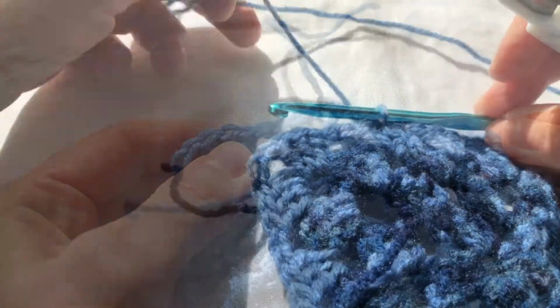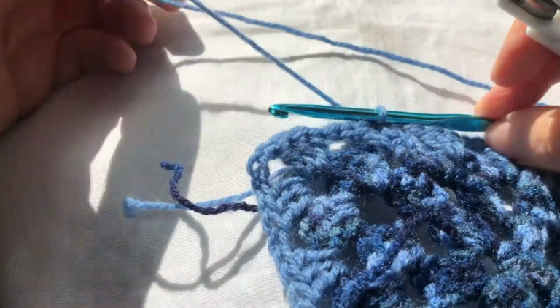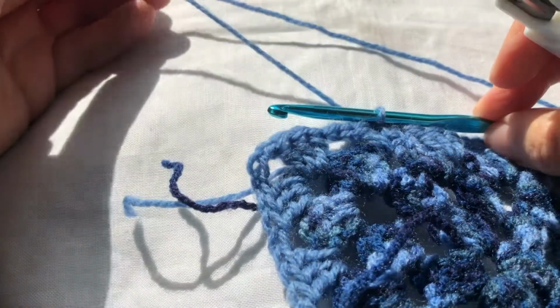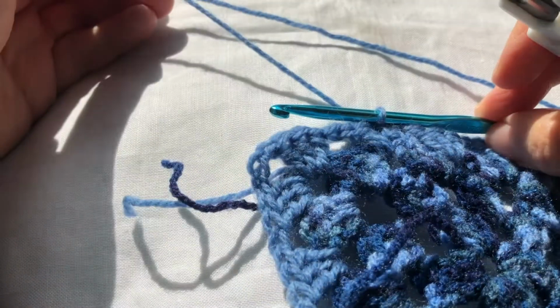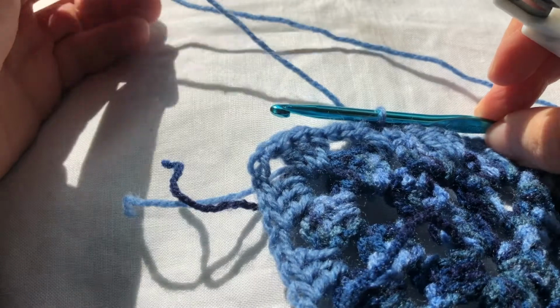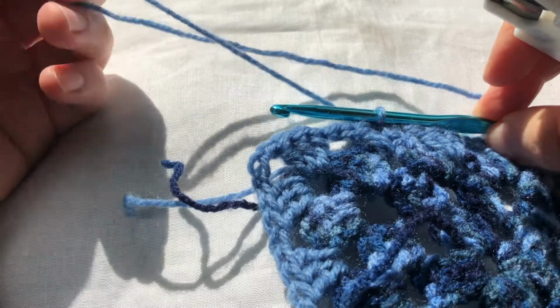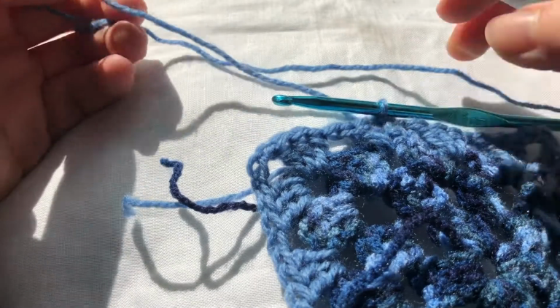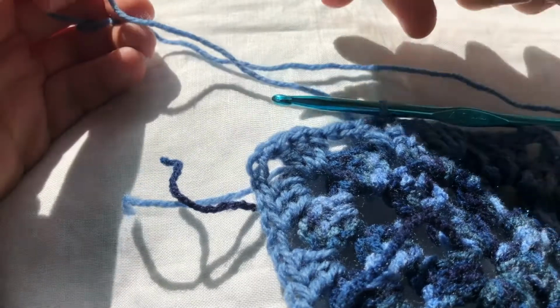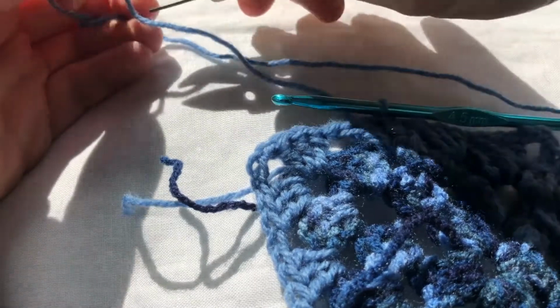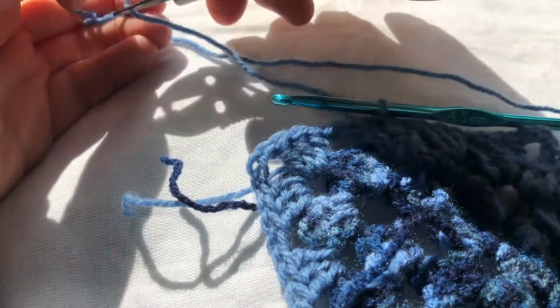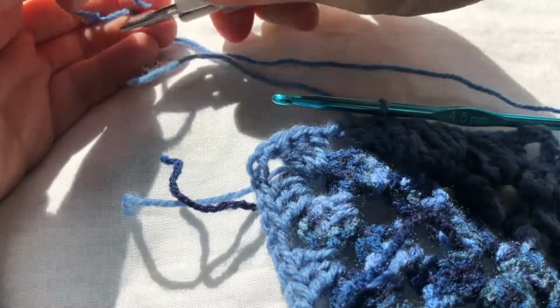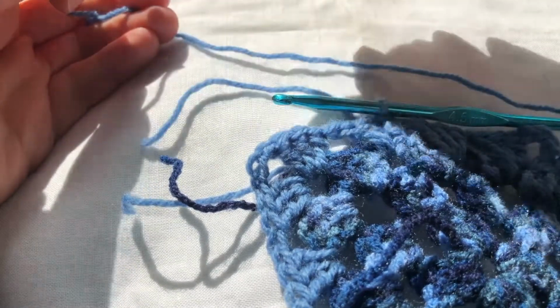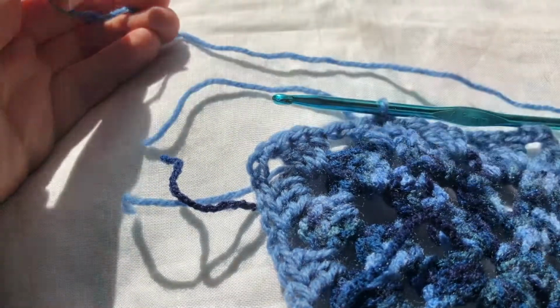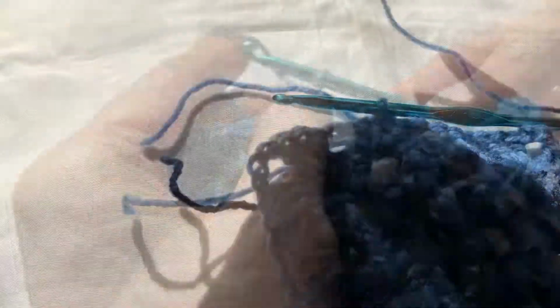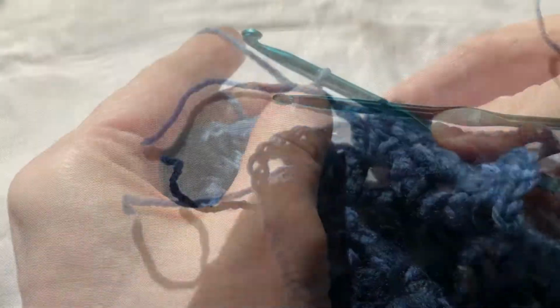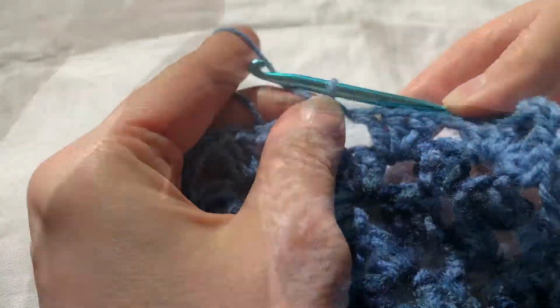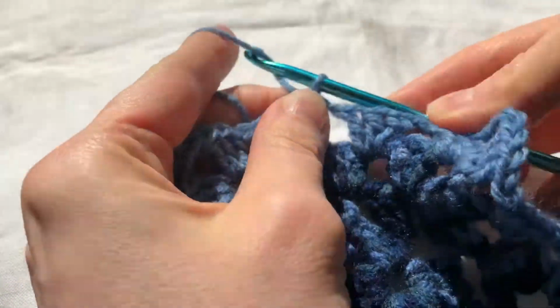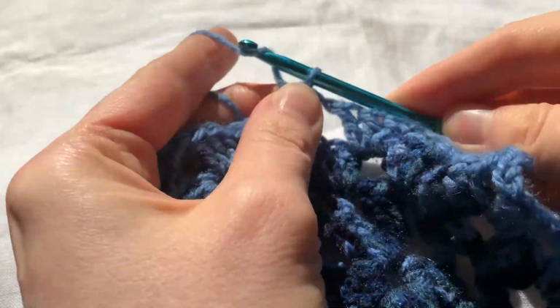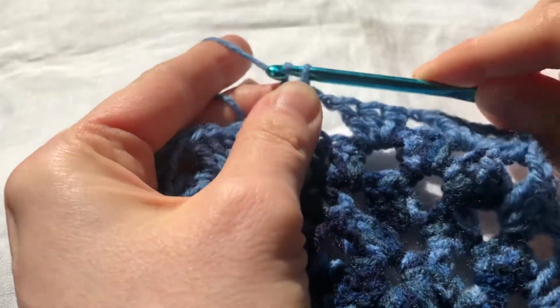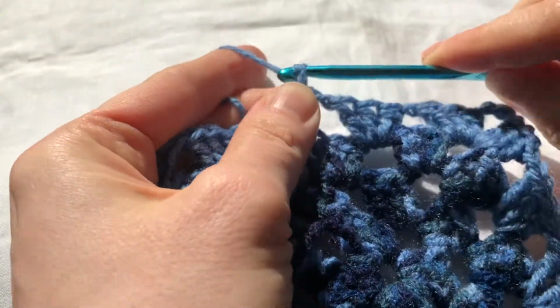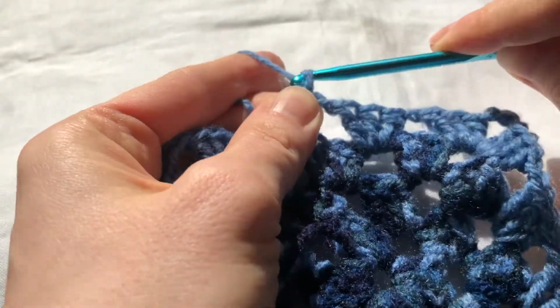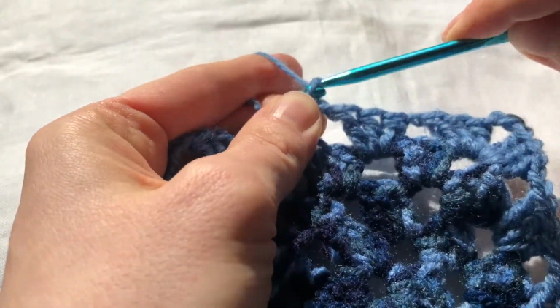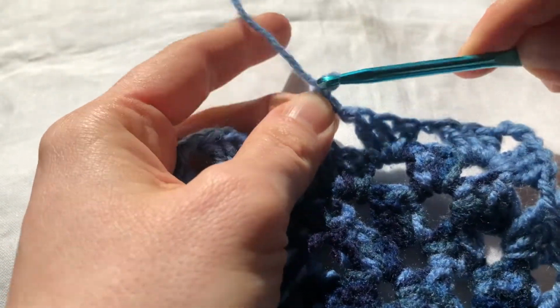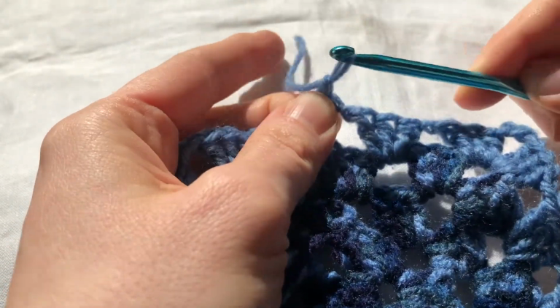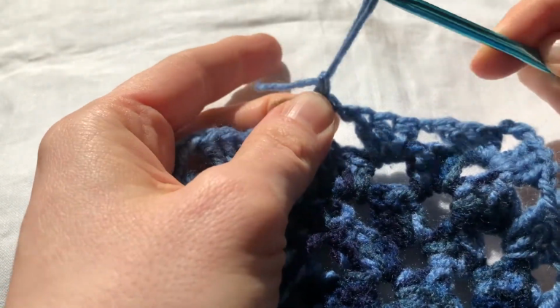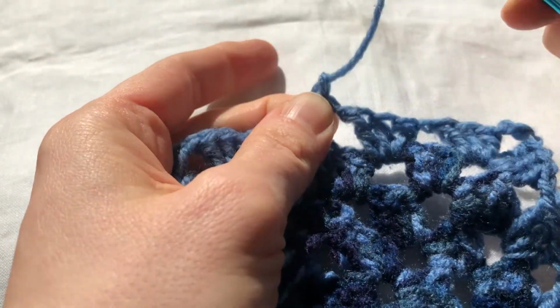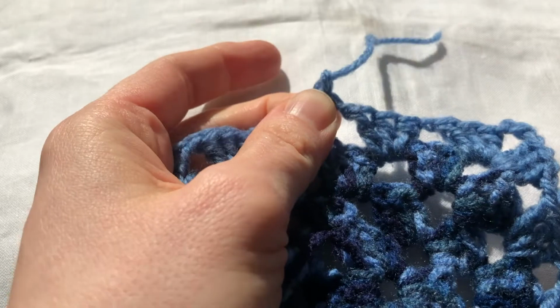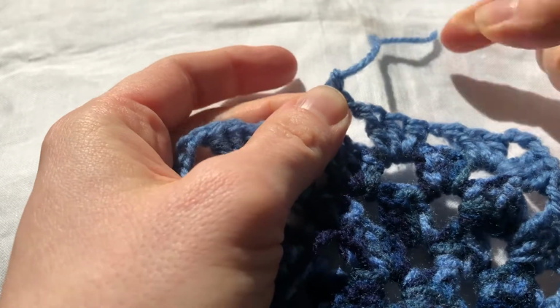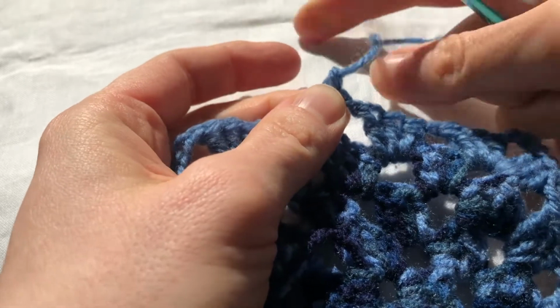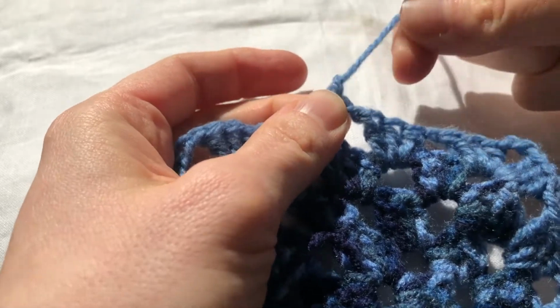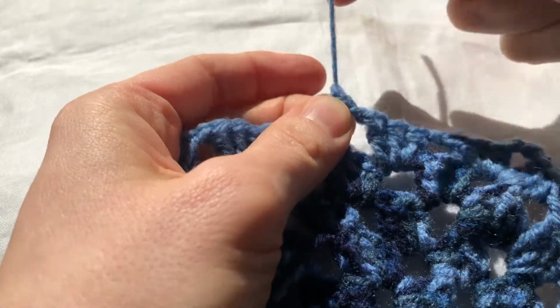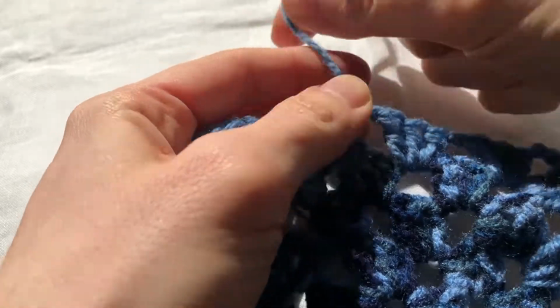Let's see that once more. Cut the yarn, pull the remaining yarn through the loop and pull it tight.